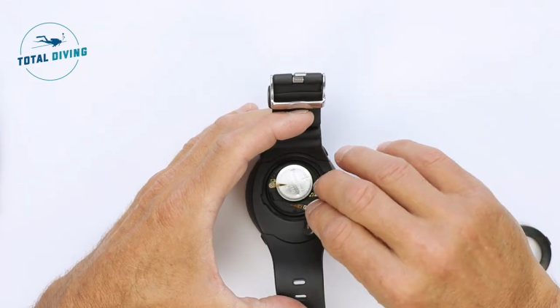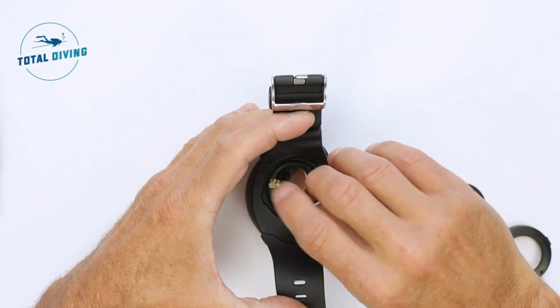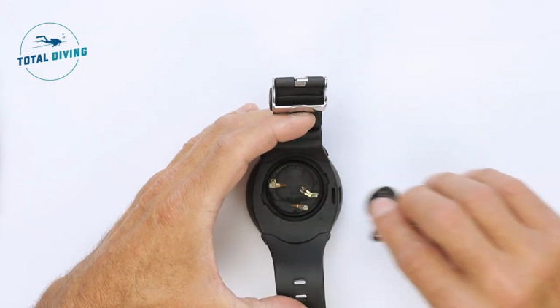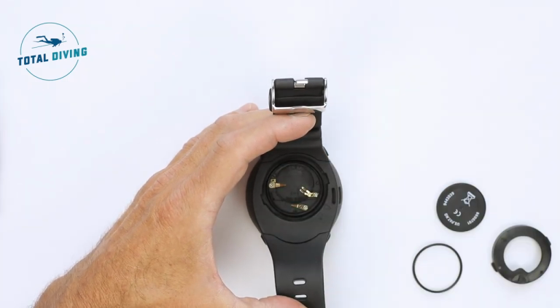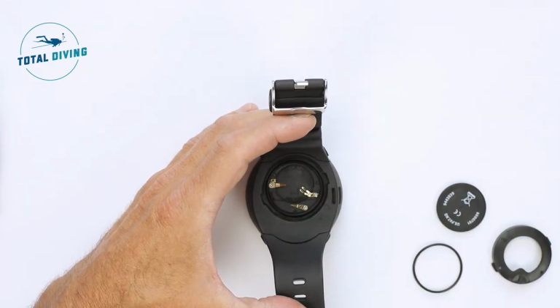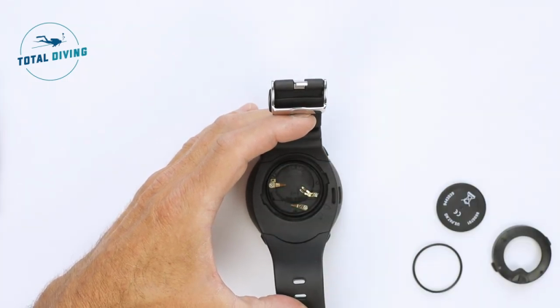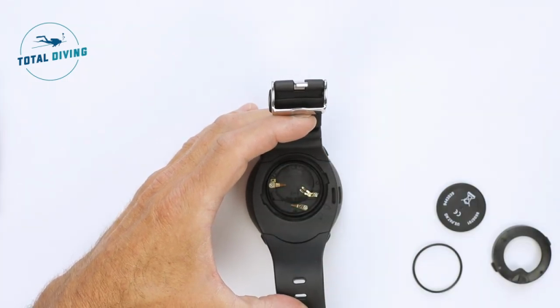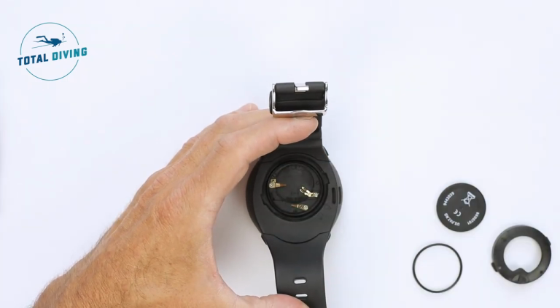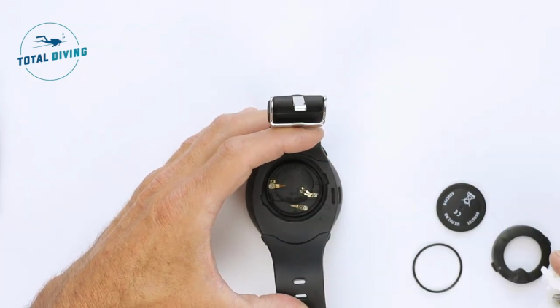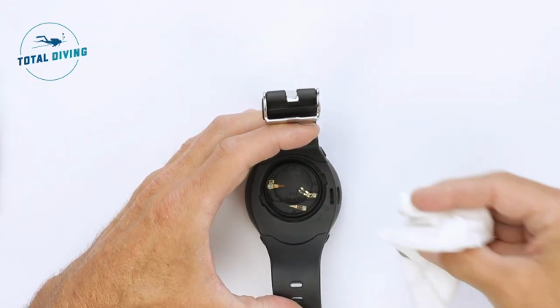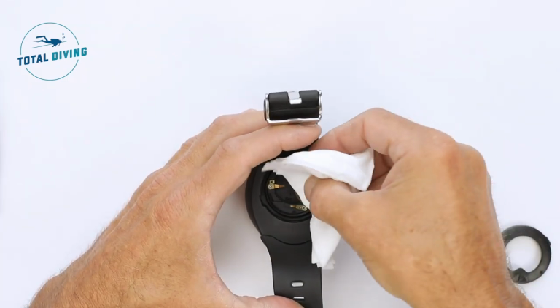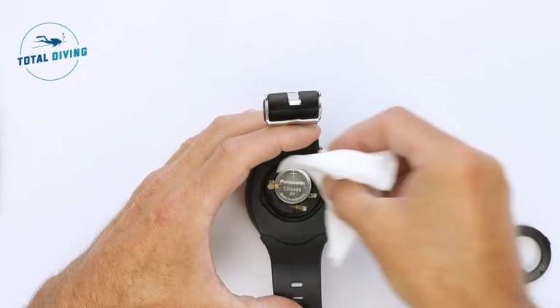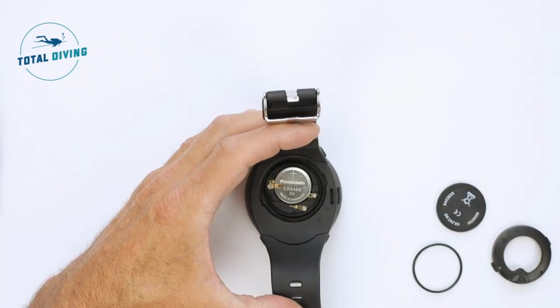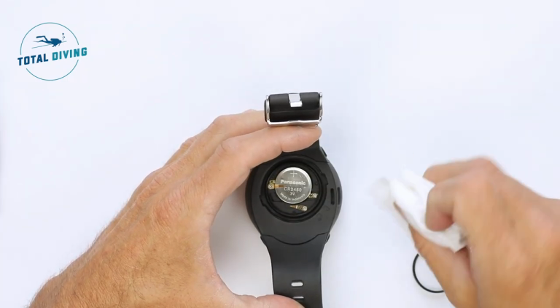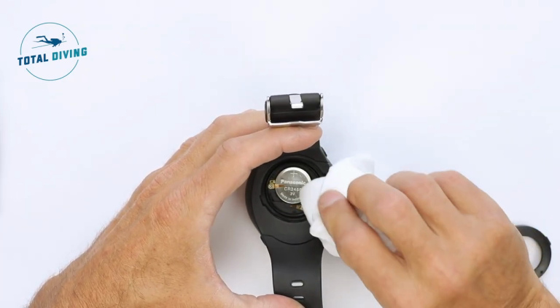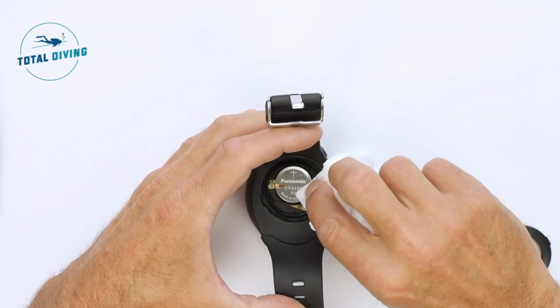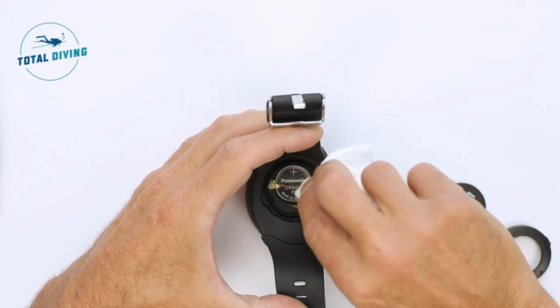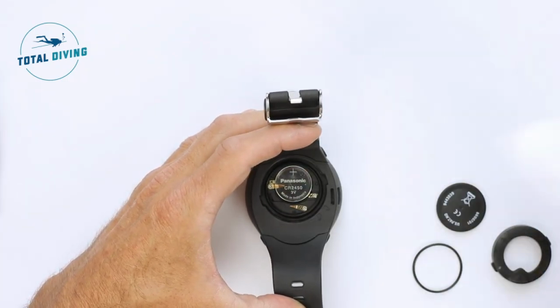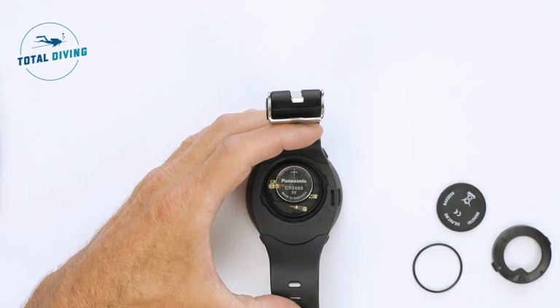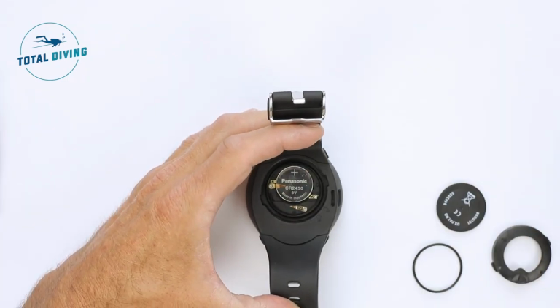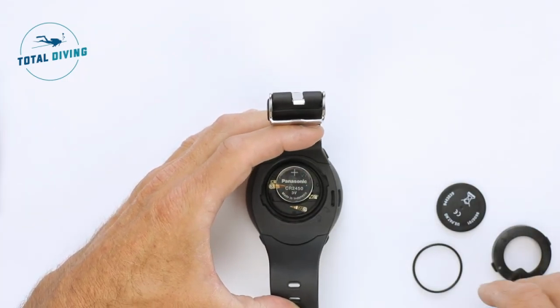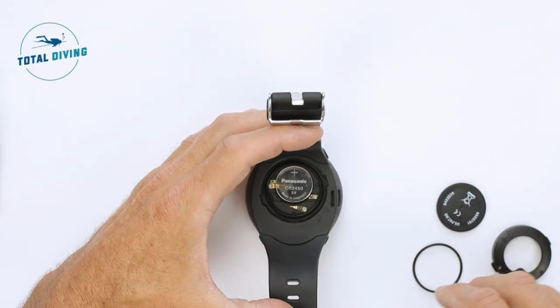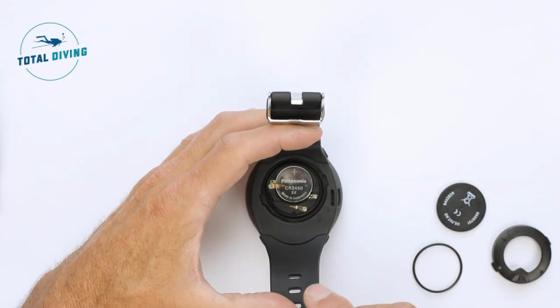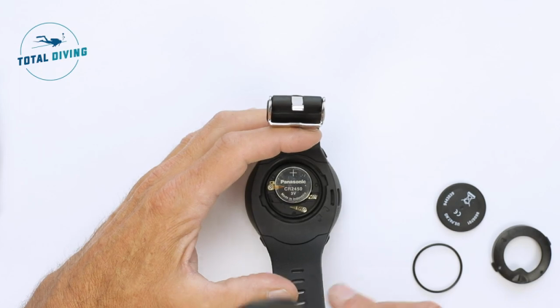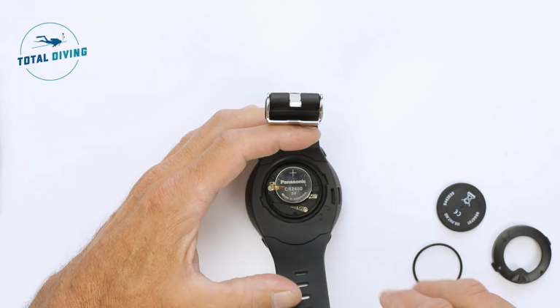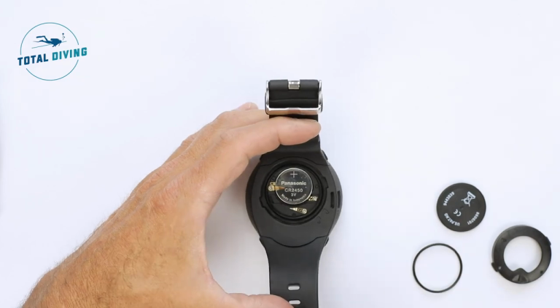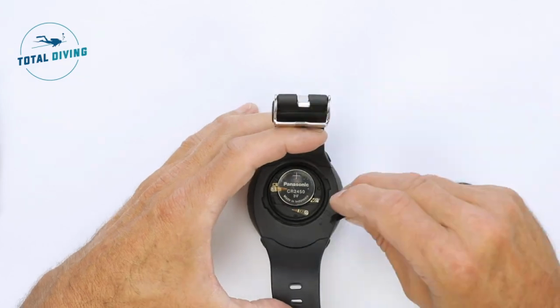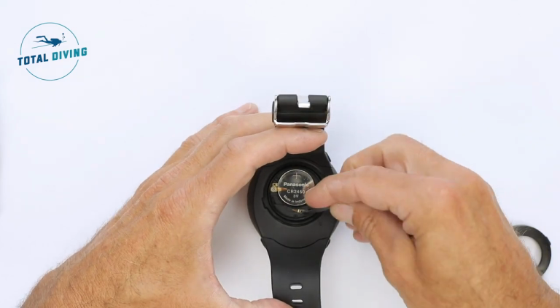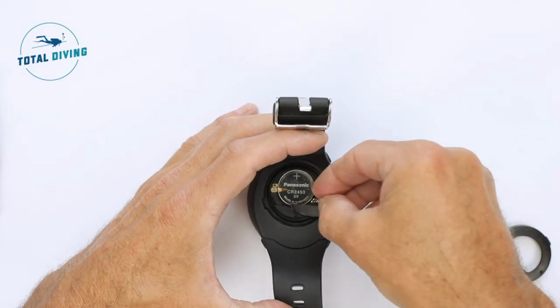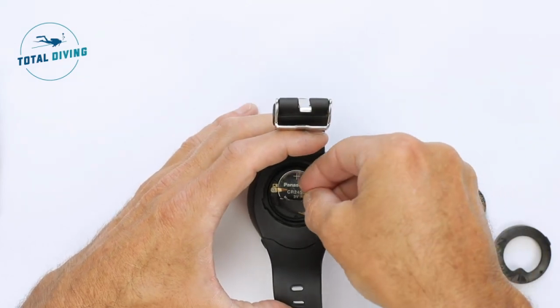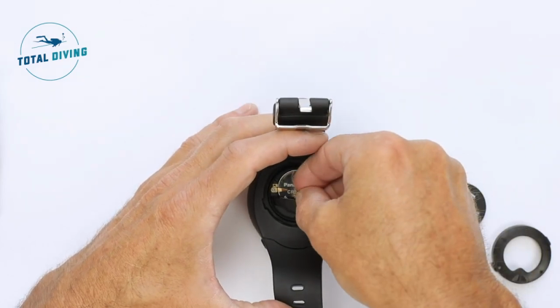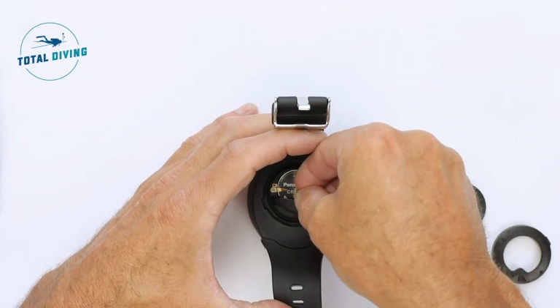Now remove the battery, take the new battery and replace it where the original was.